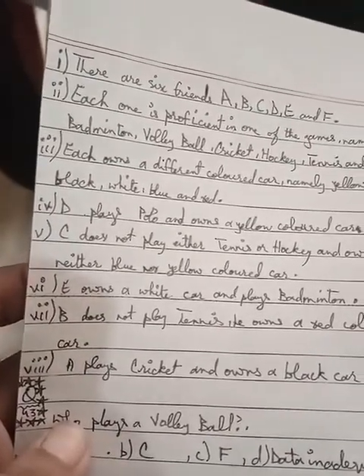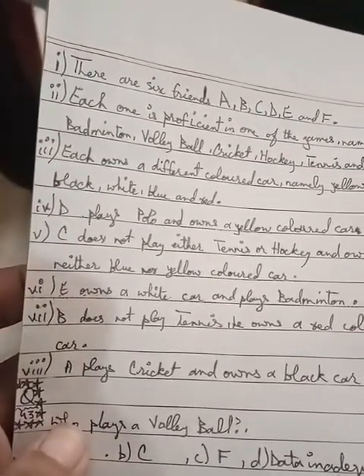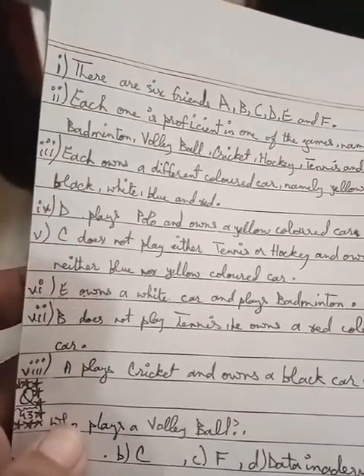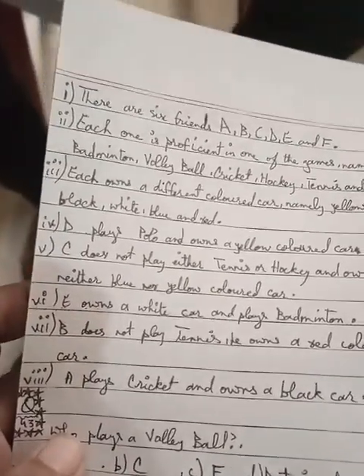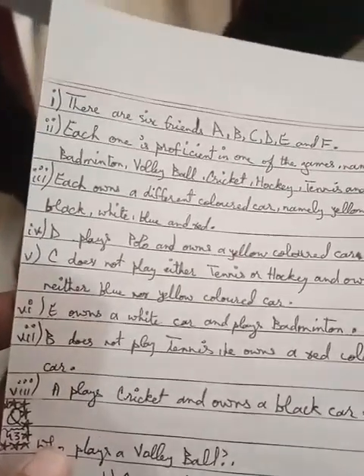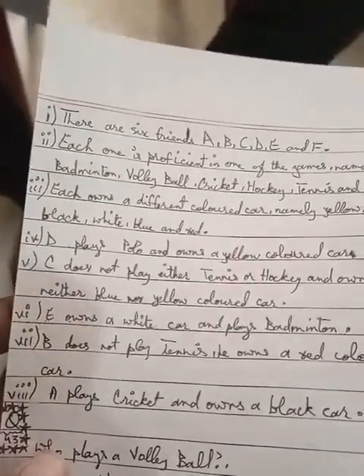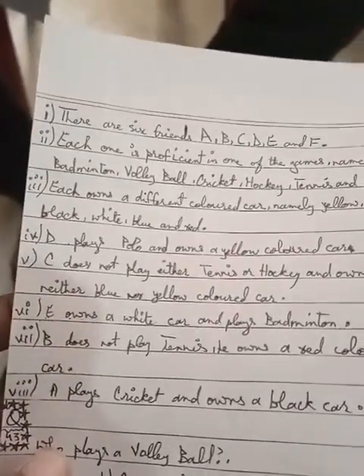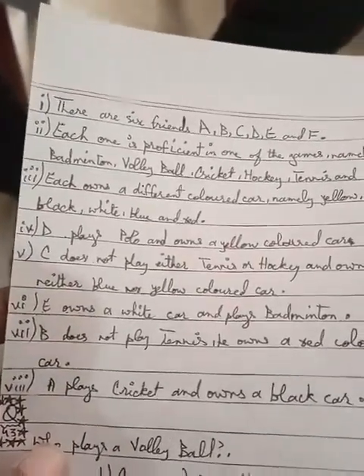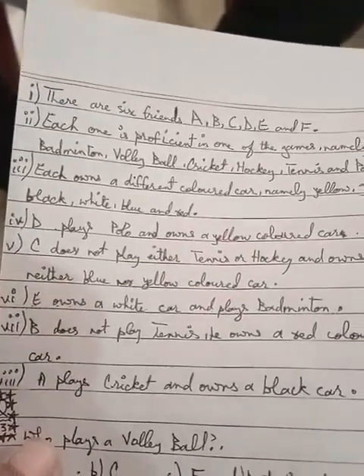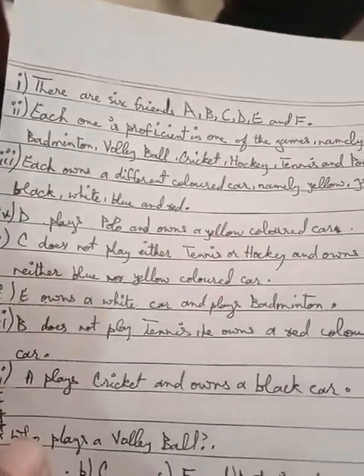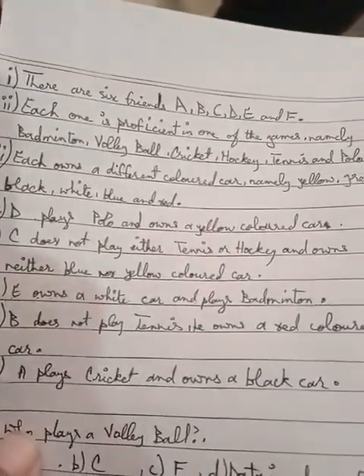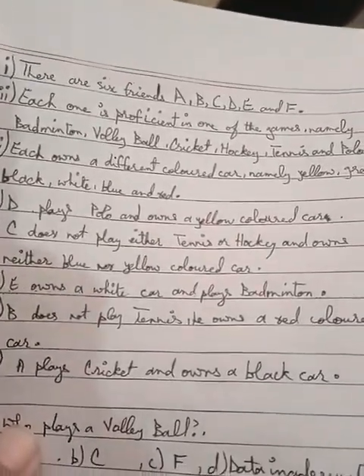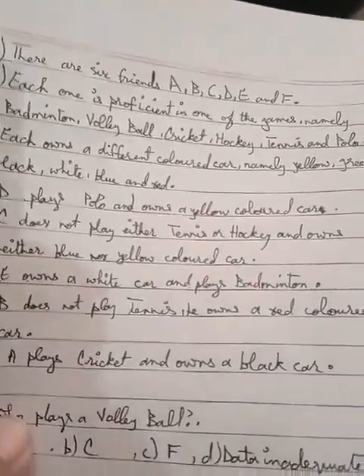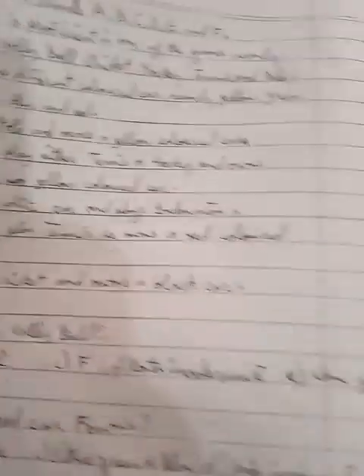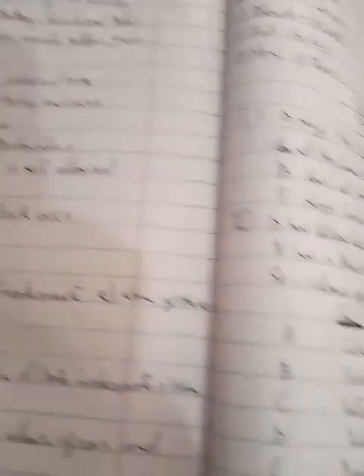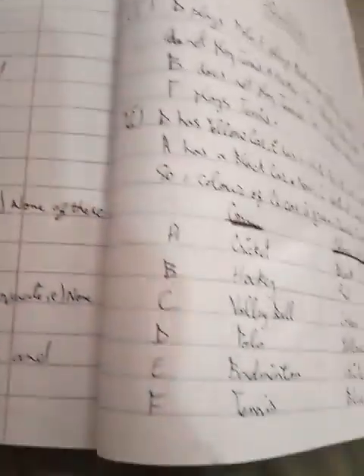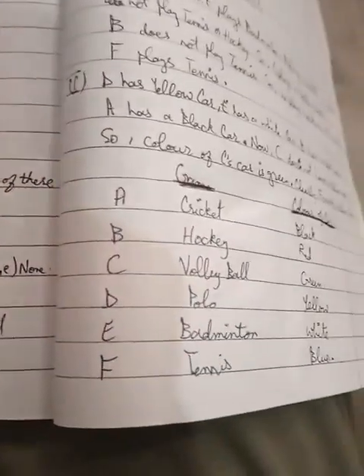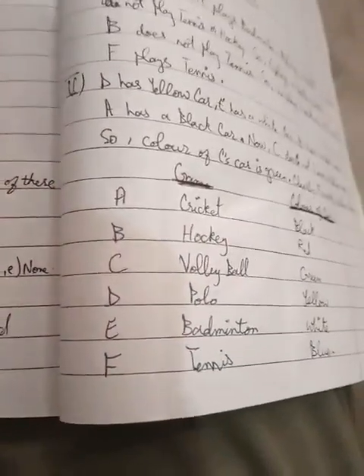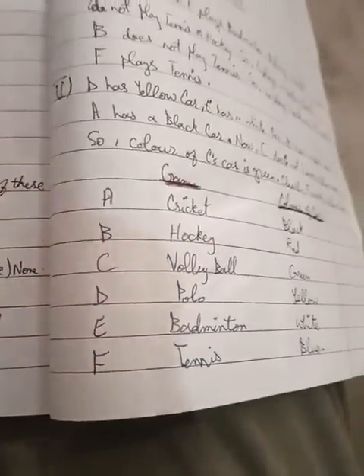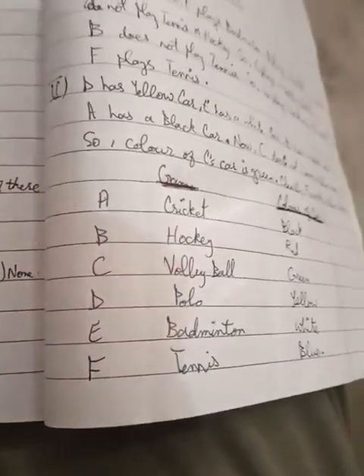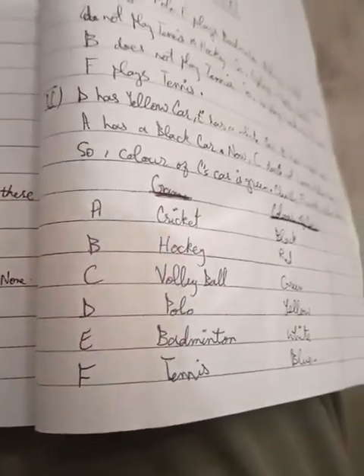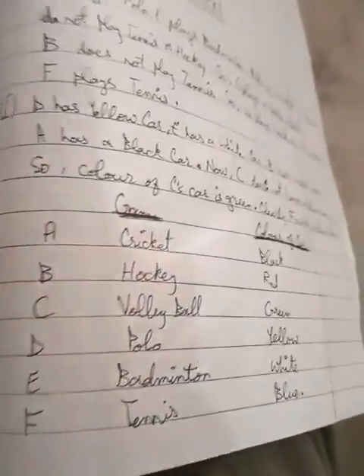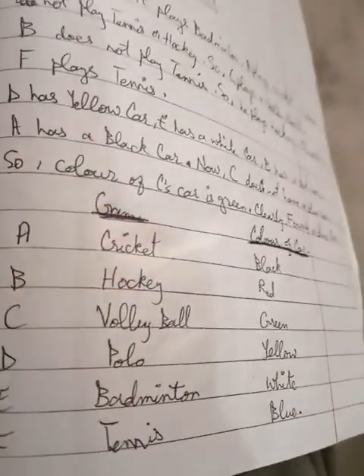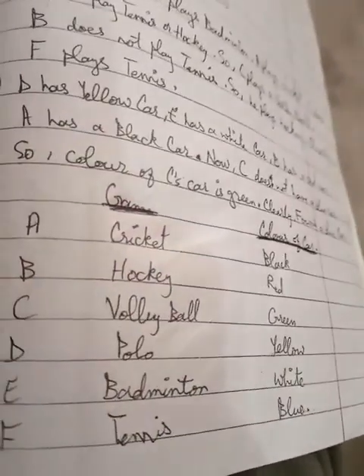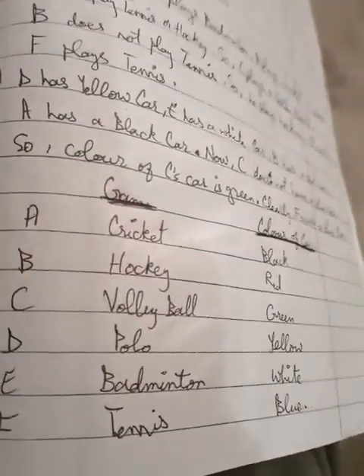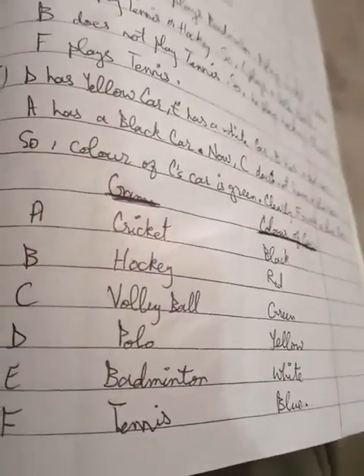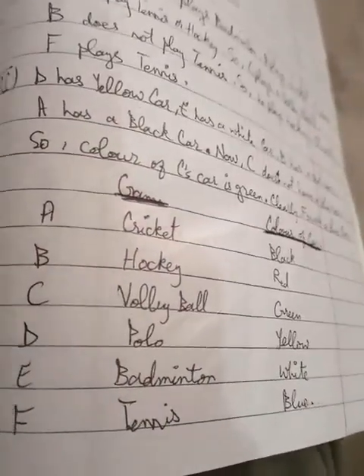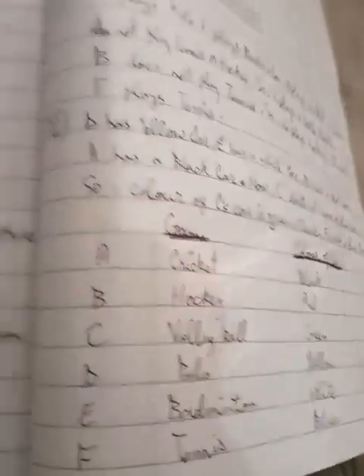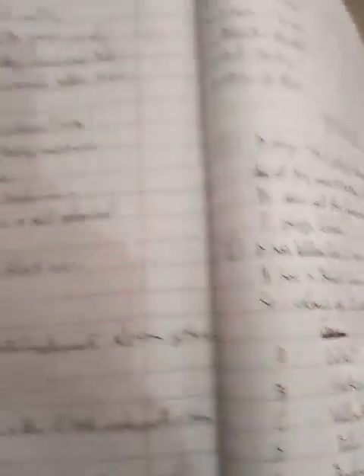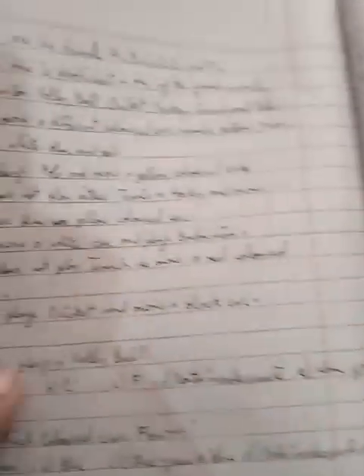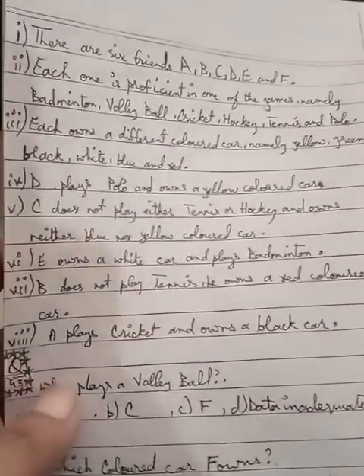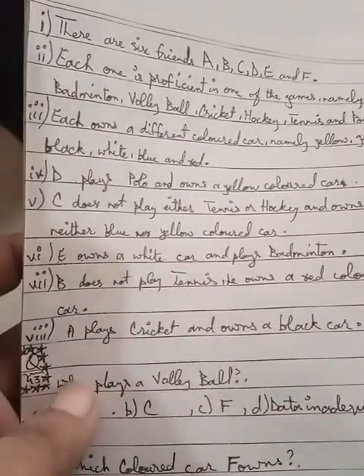D plays polo and owns a yellow car. Let's fill that in — D gets polo and yellow car.